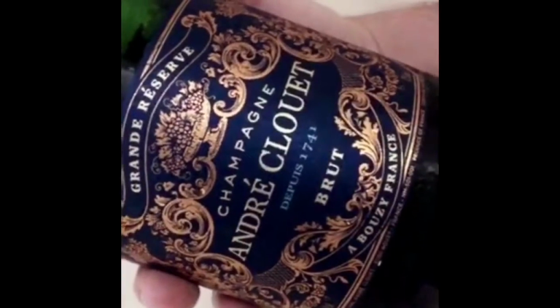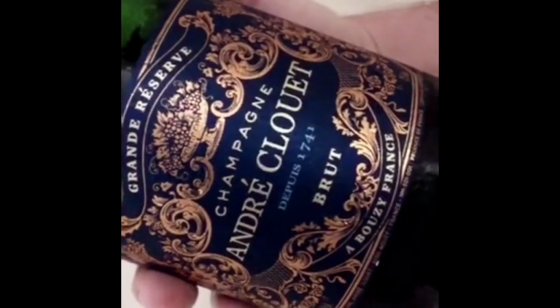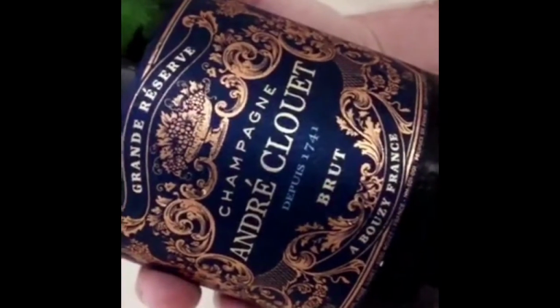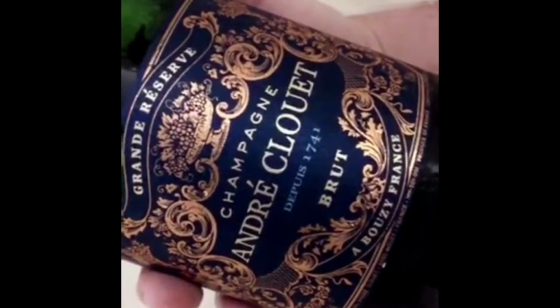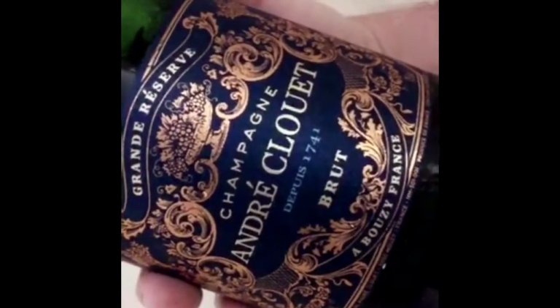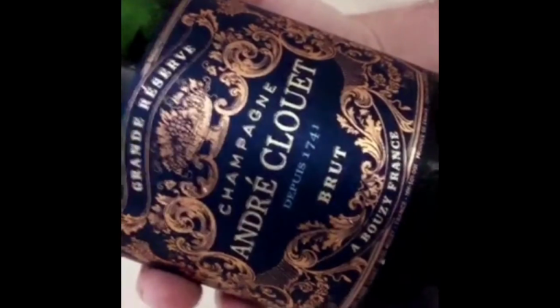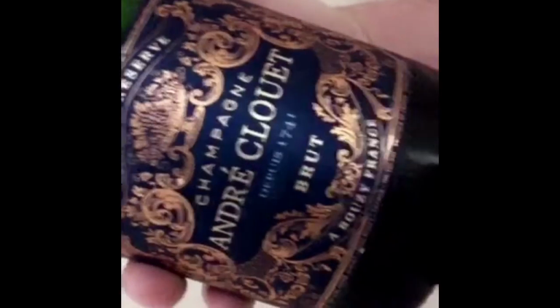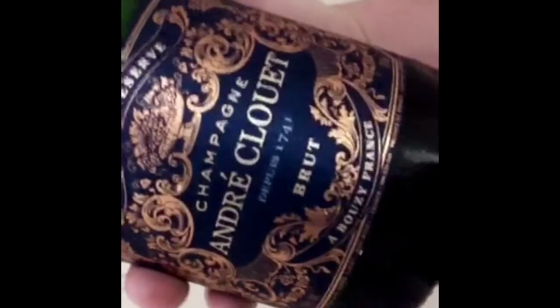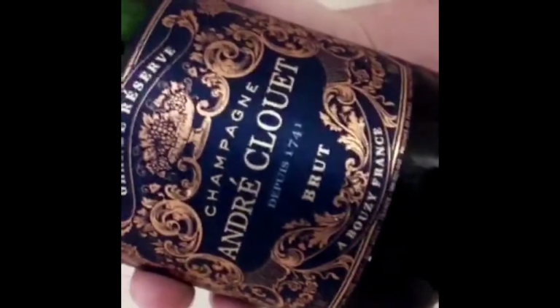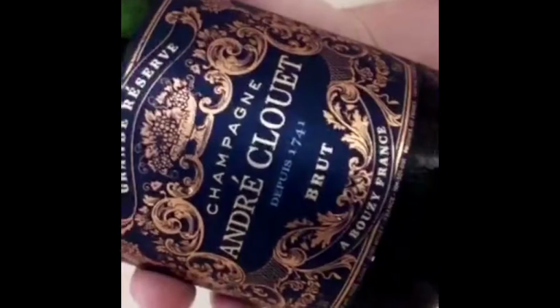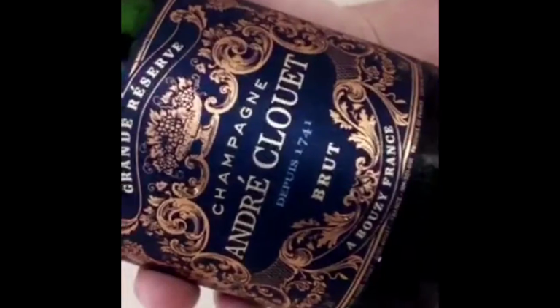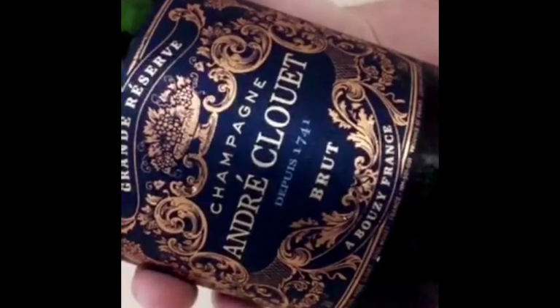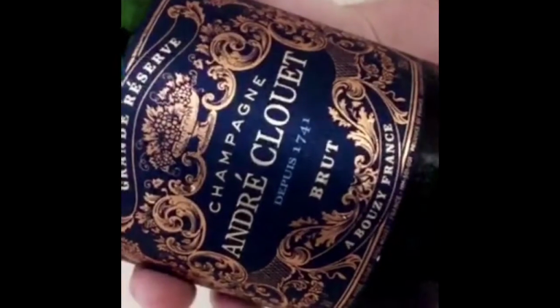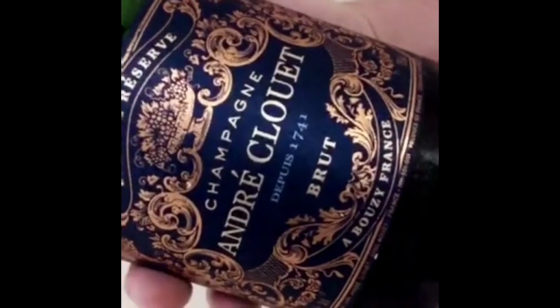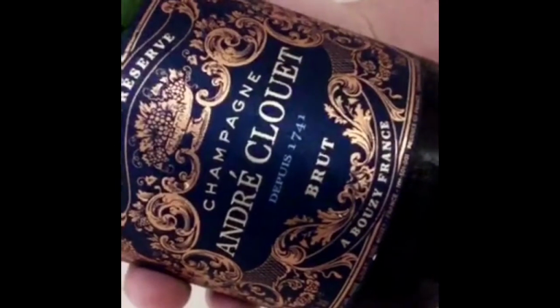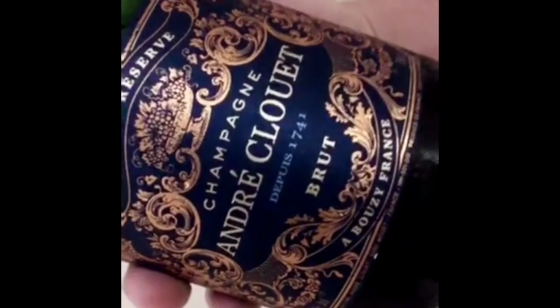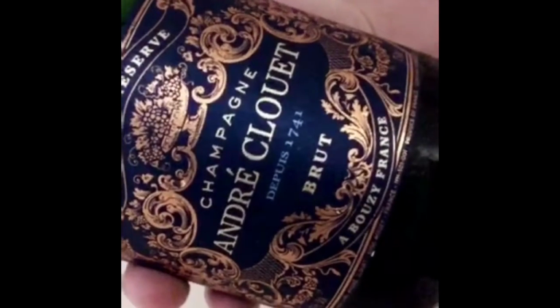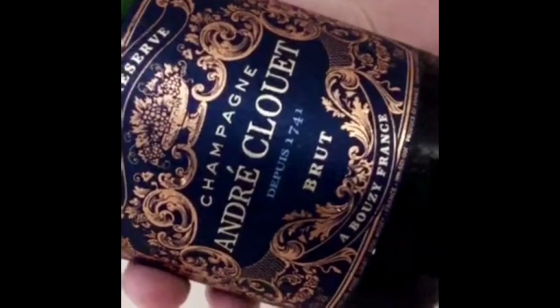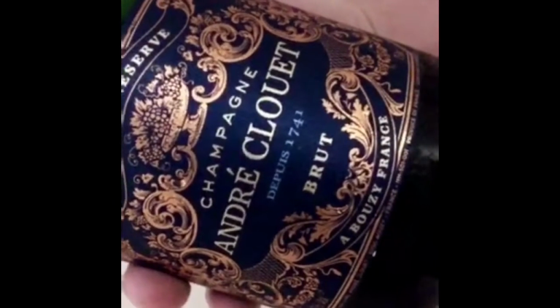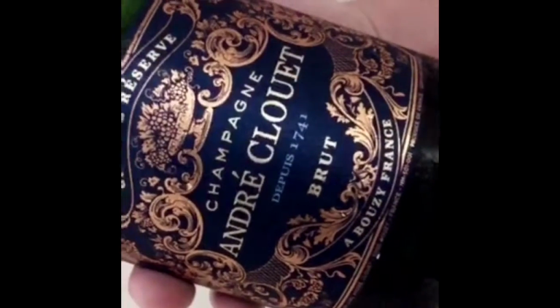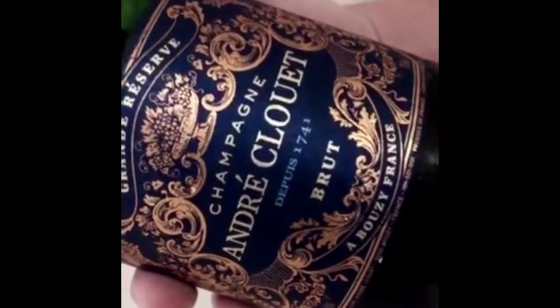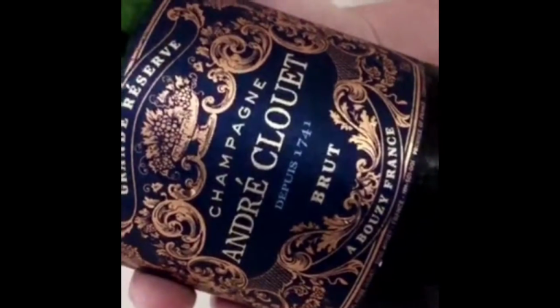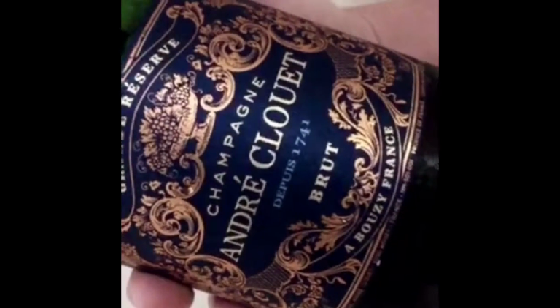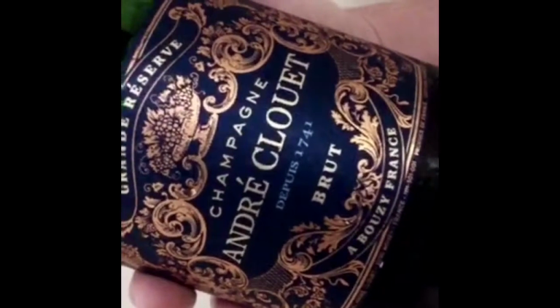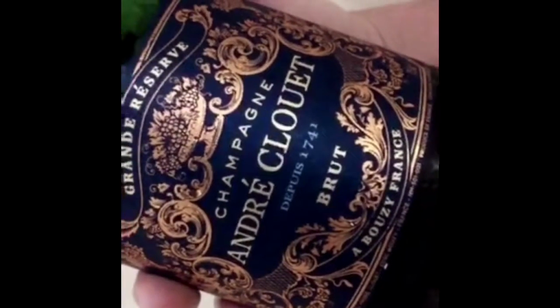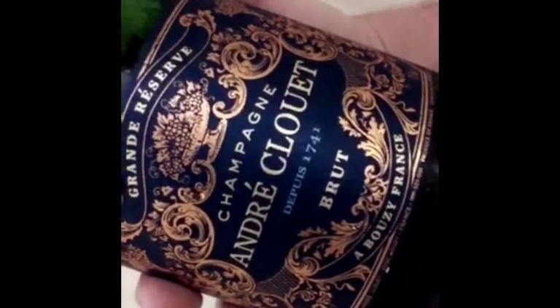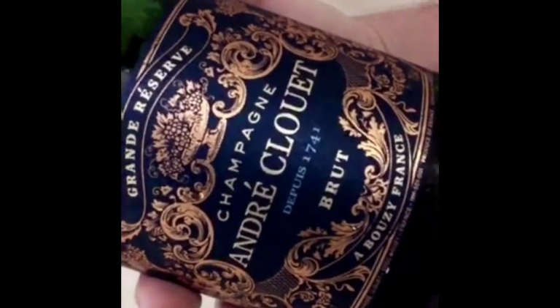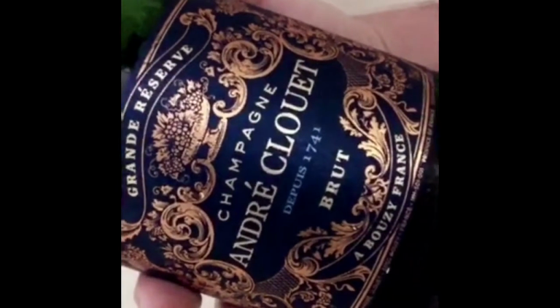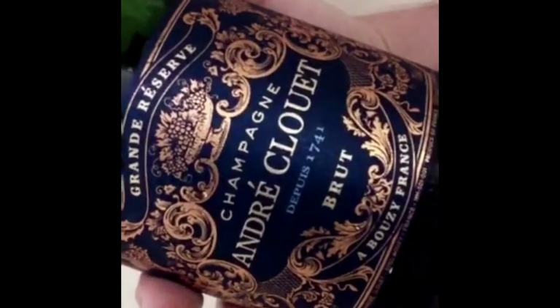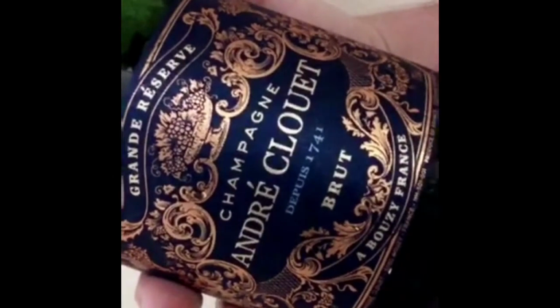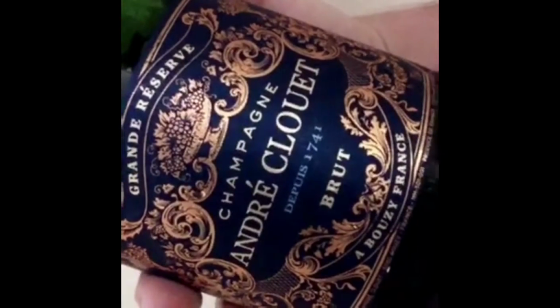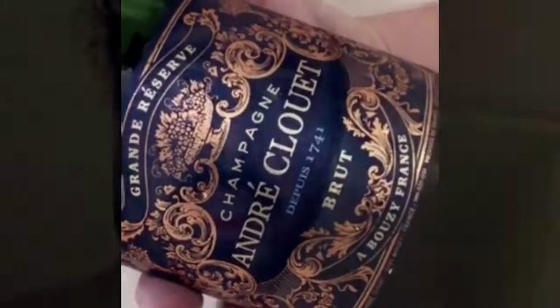André Clouet — one of the largest family owners of Grand Cru Pinot Noir in Bouzy, Champagne, France.